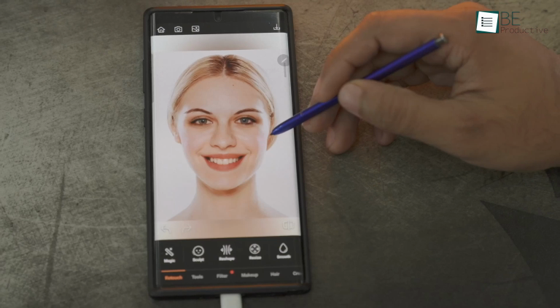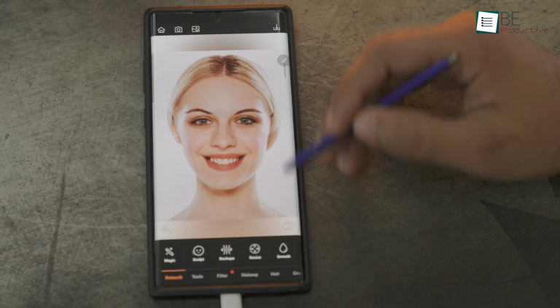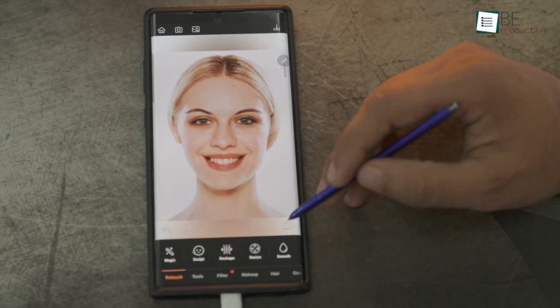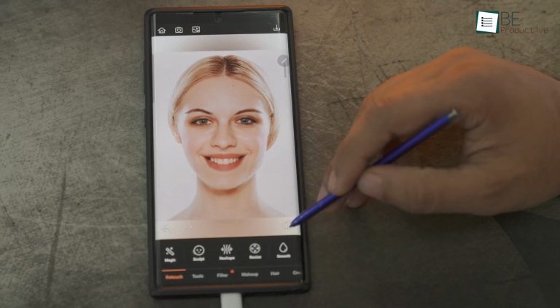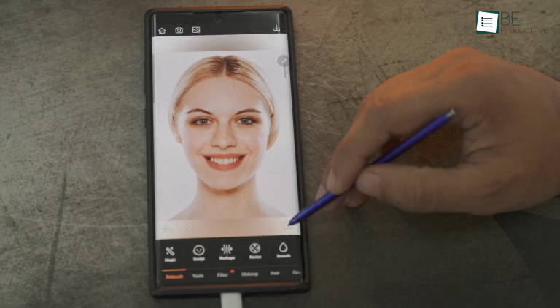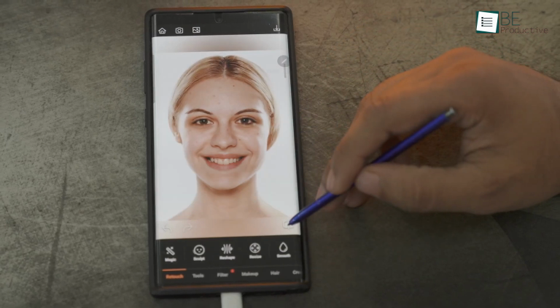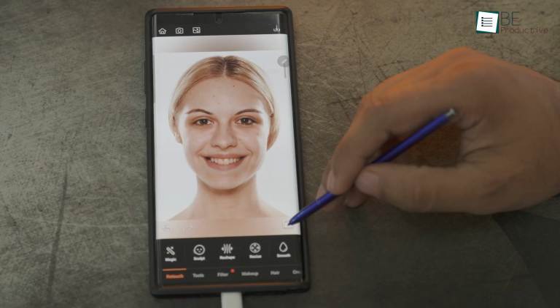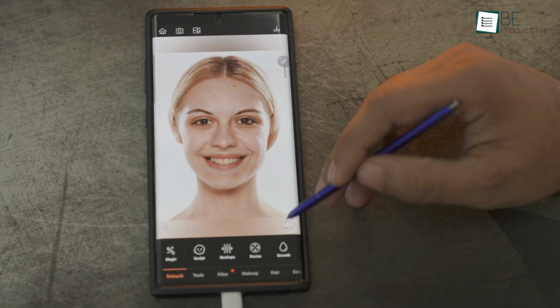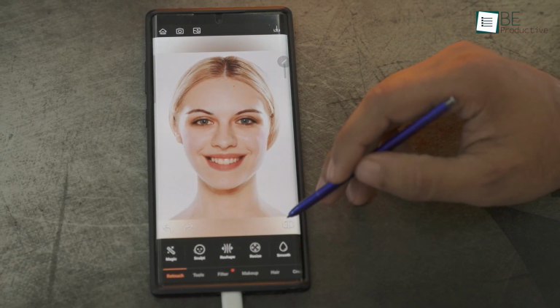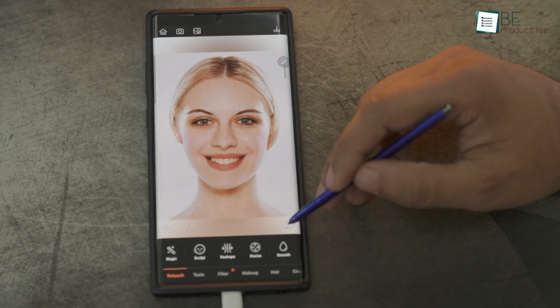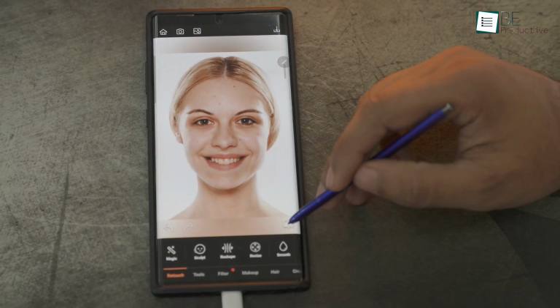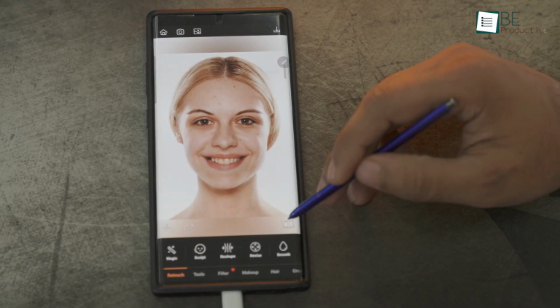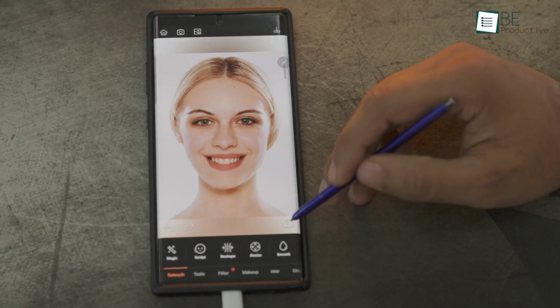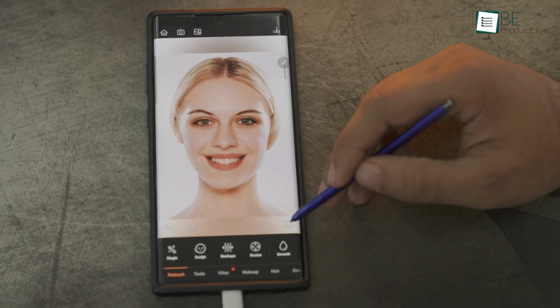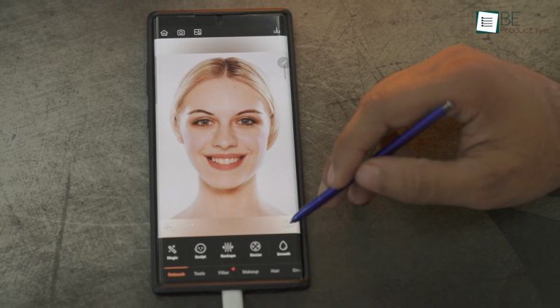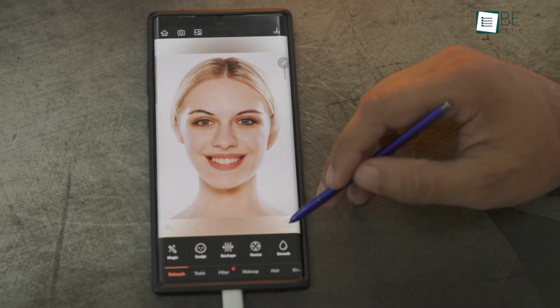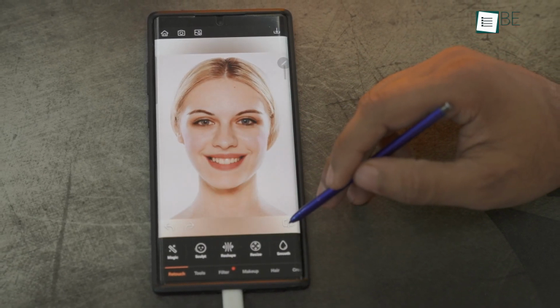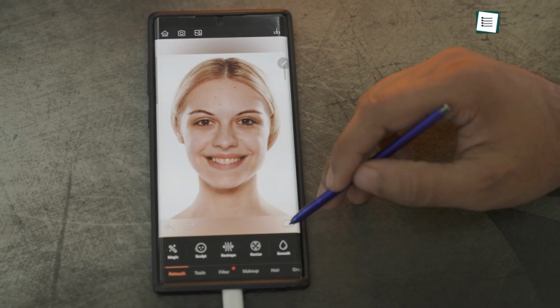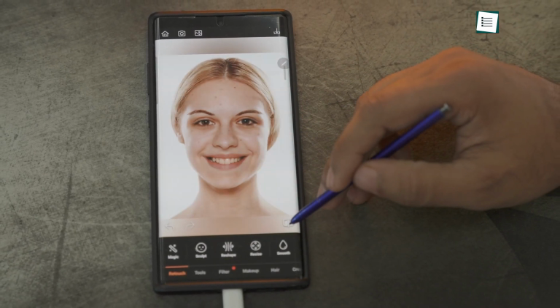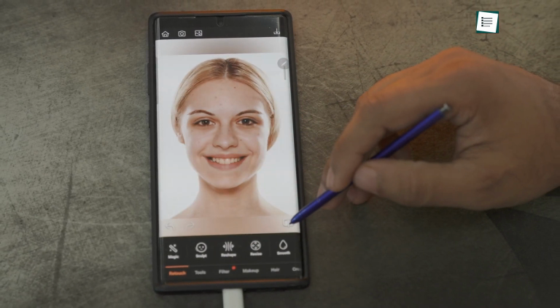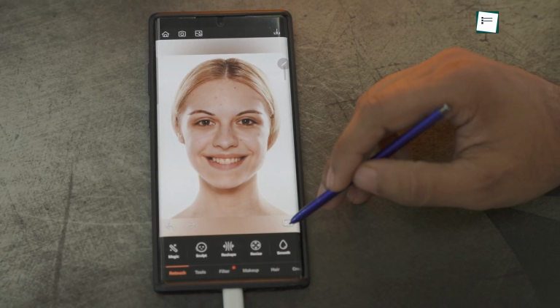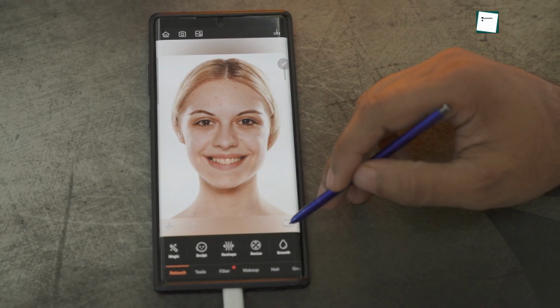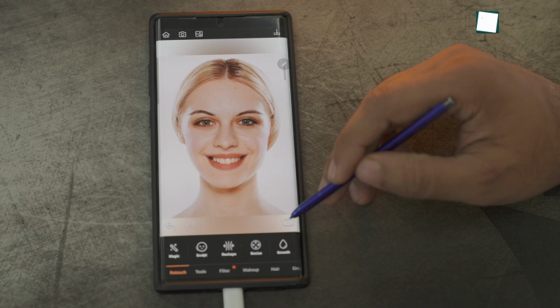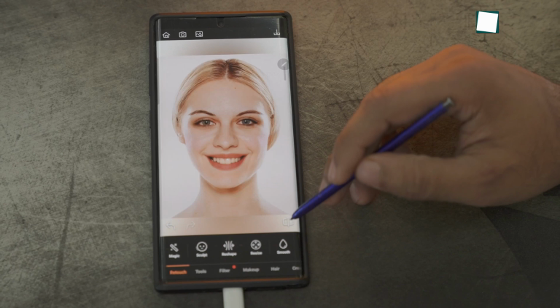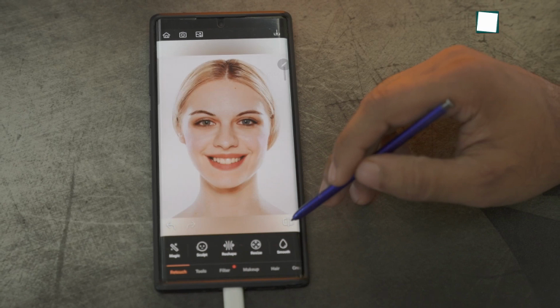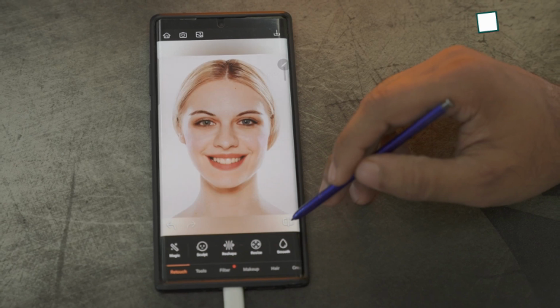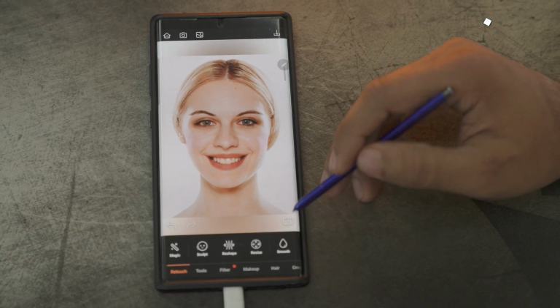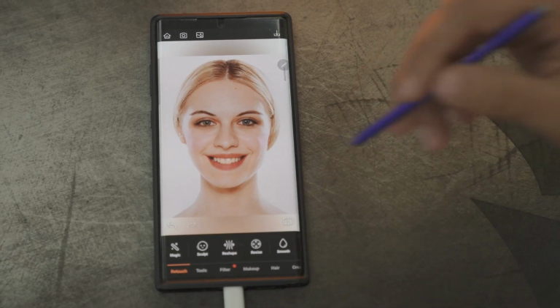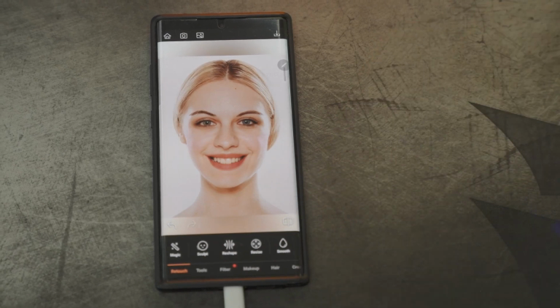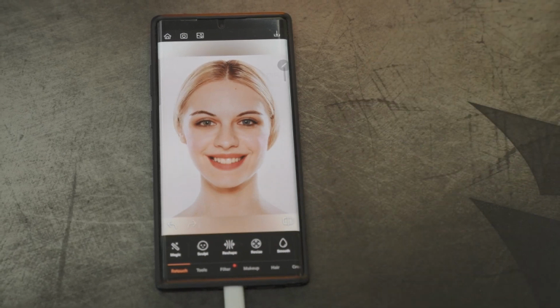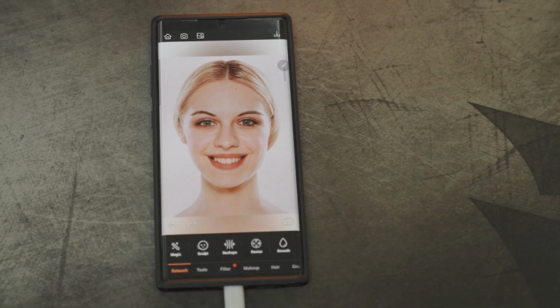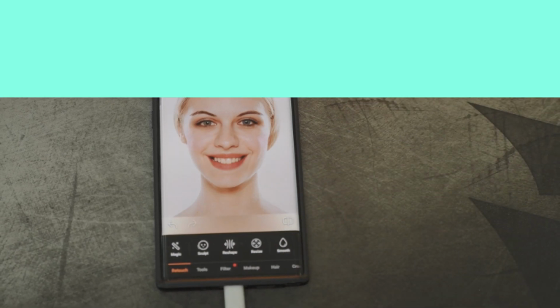Overall, if you want to look perfect in every picture that you share on social media without any extra effort, we highly recommend Airbrush for you.